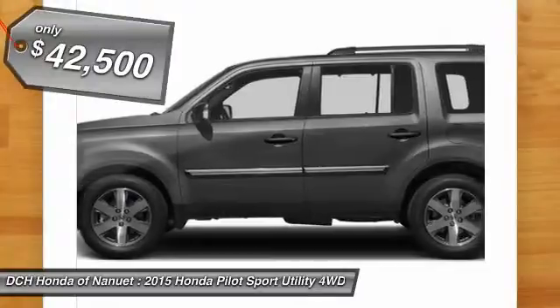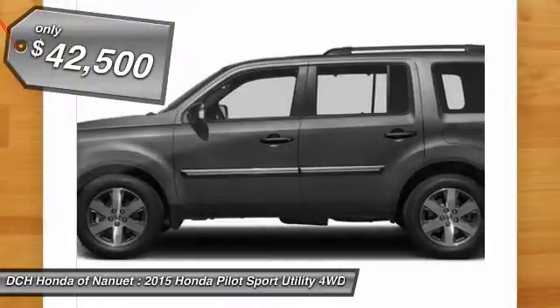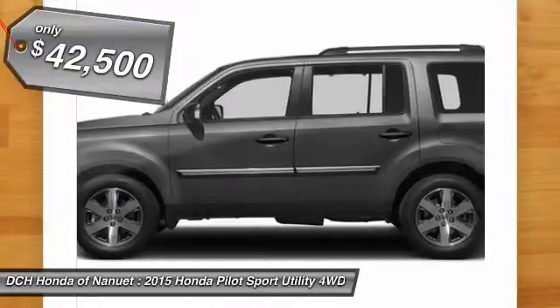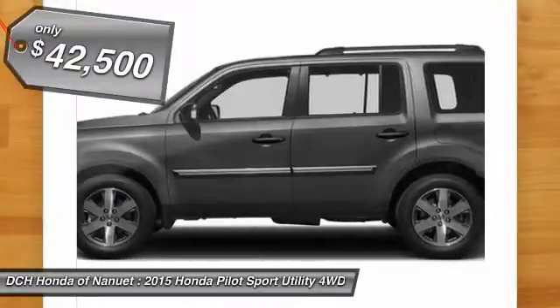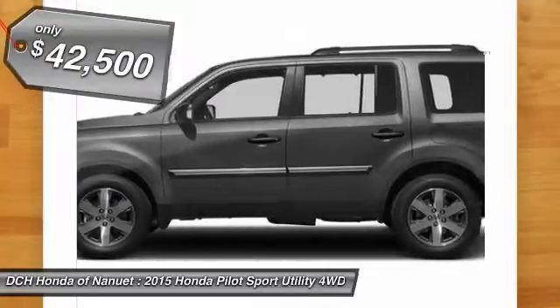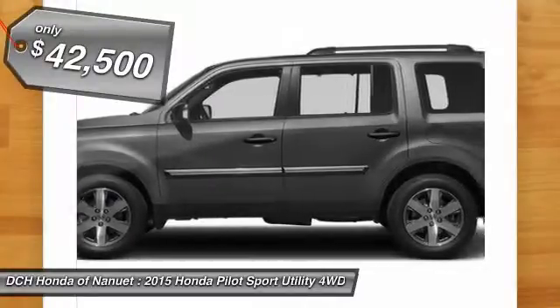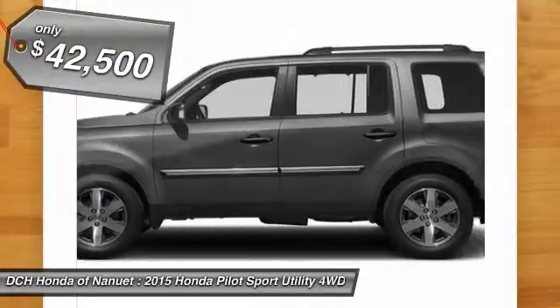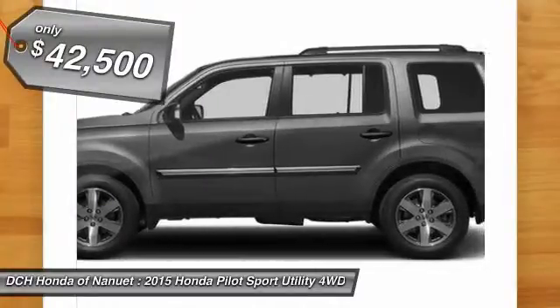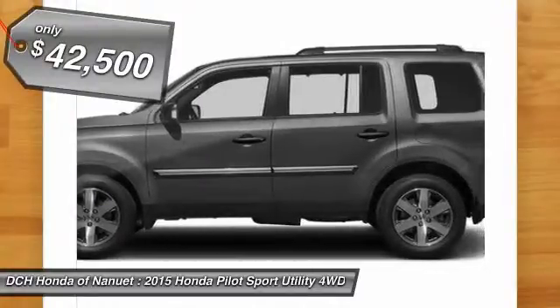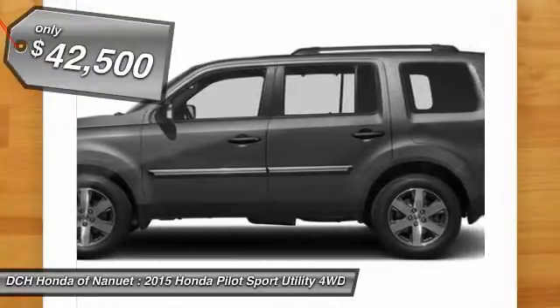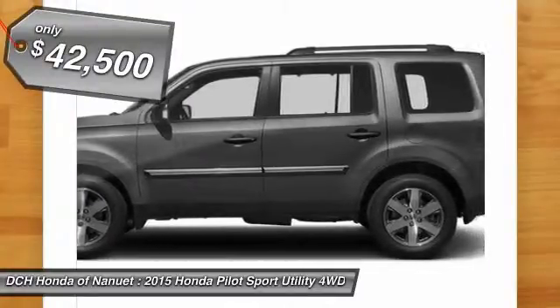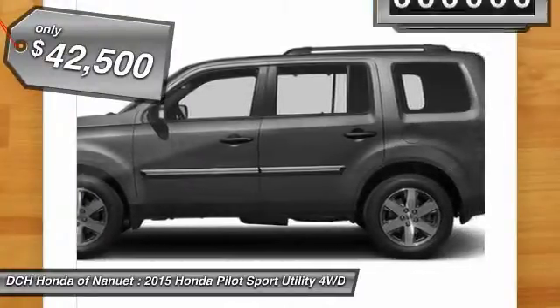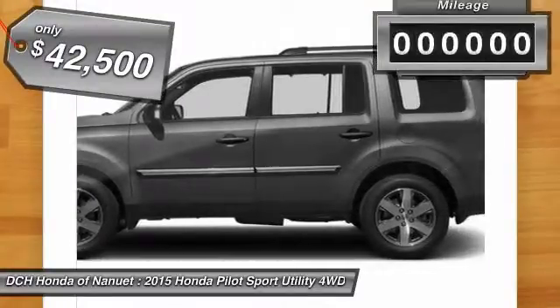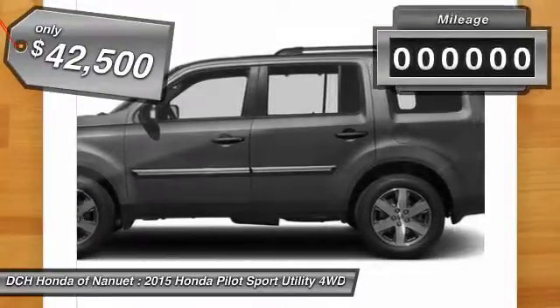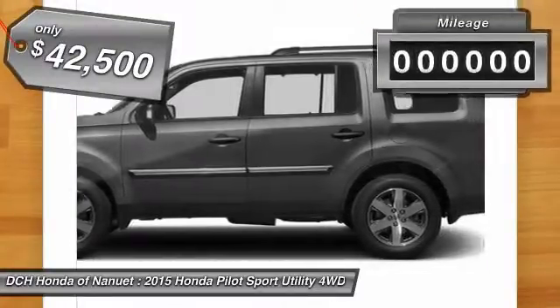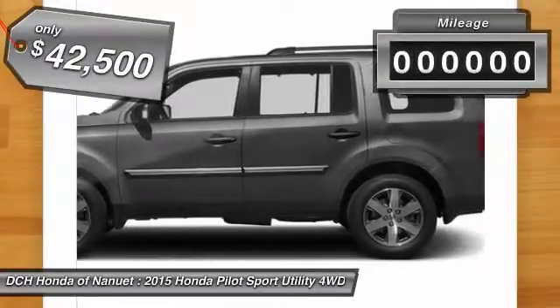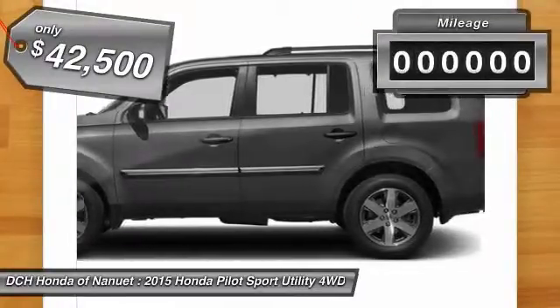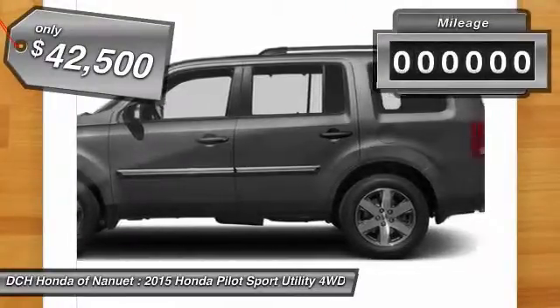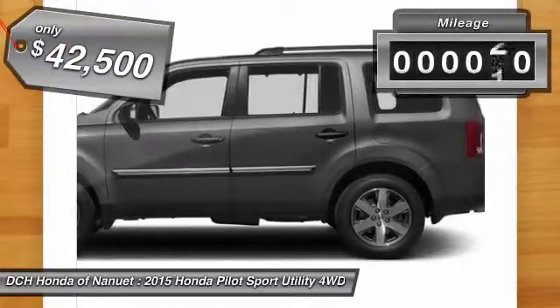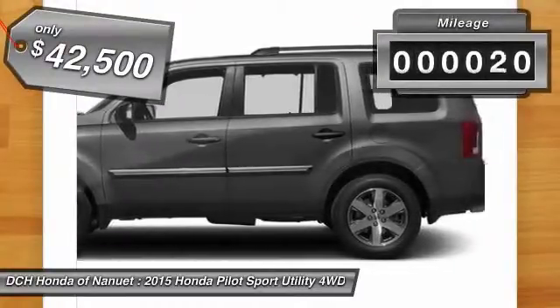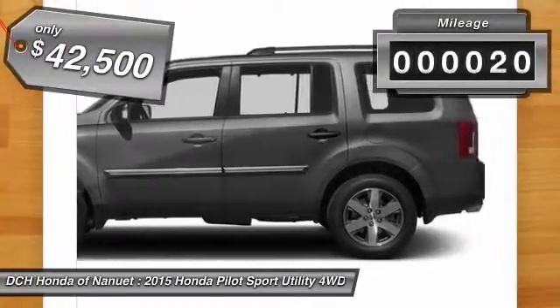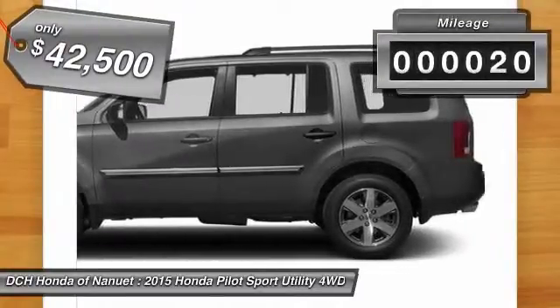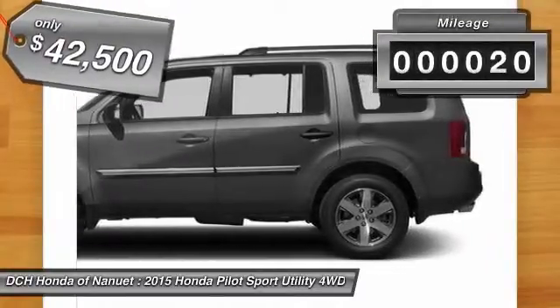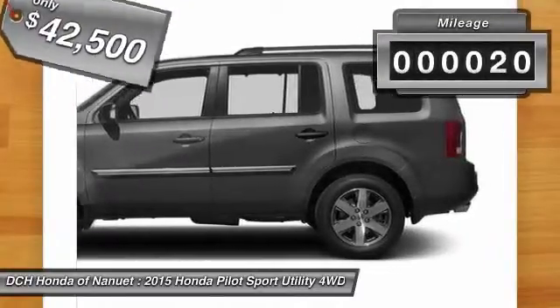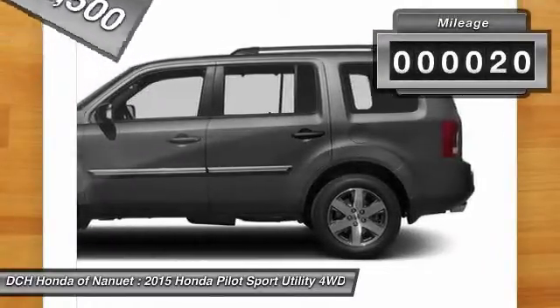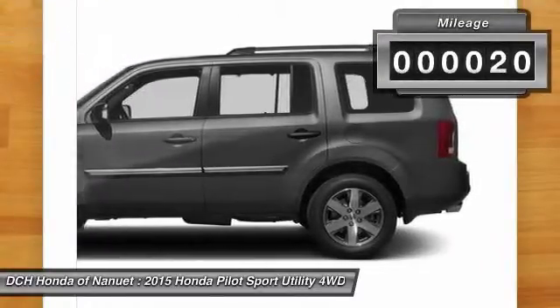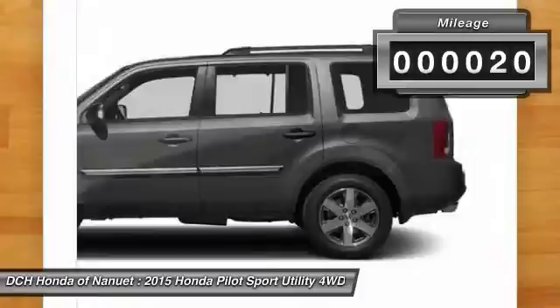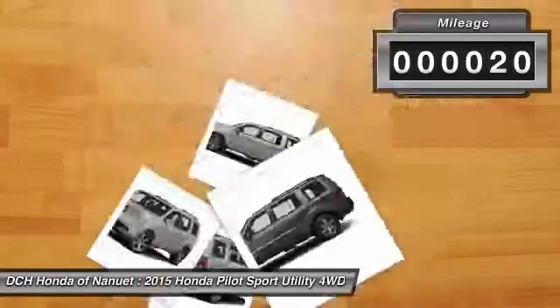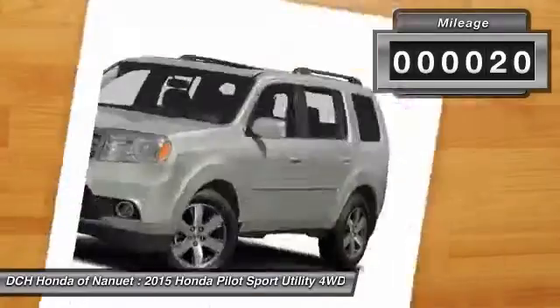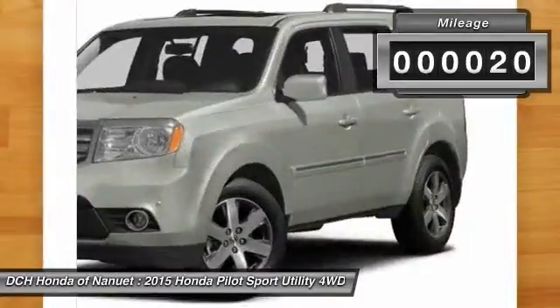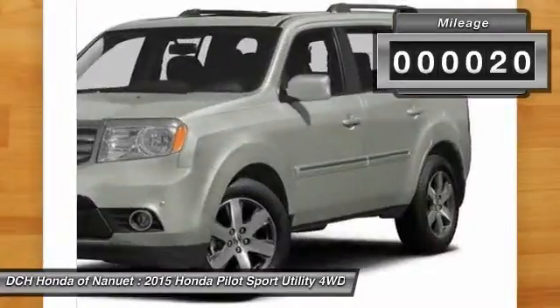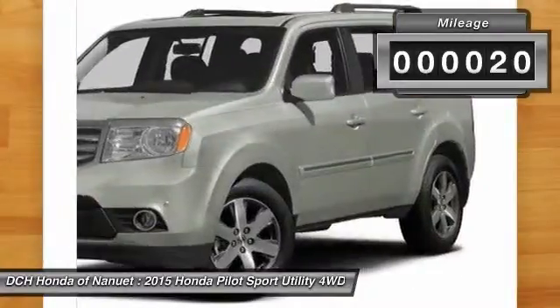And is priced below $45,000. This vehicle has less than 100 miles.